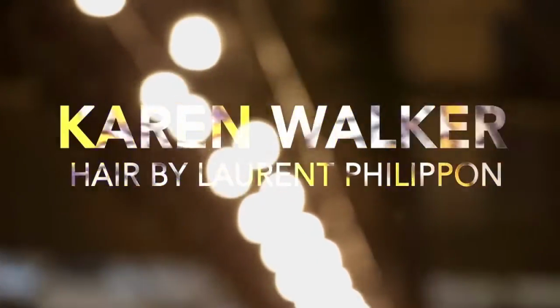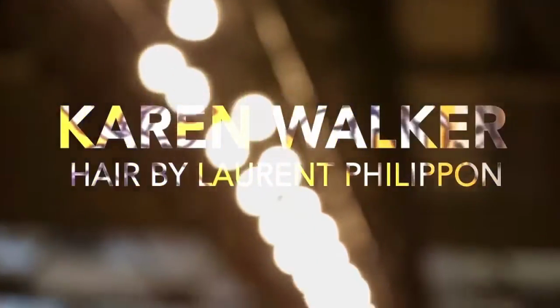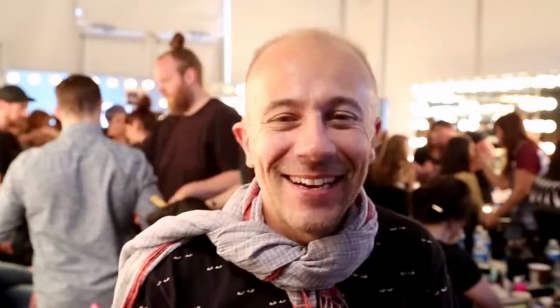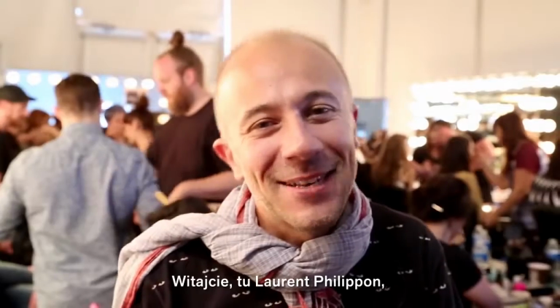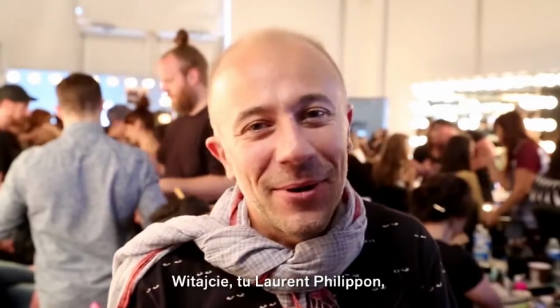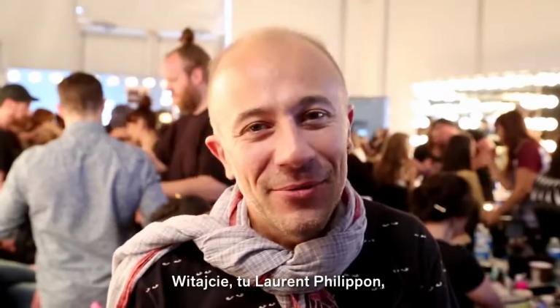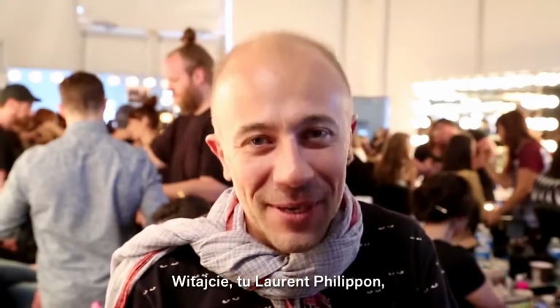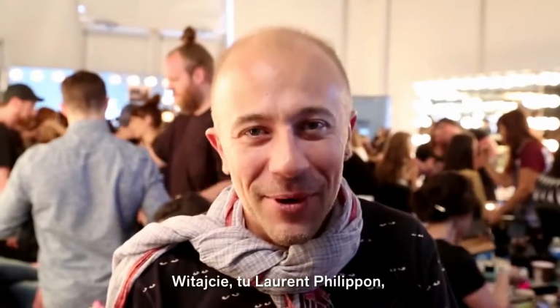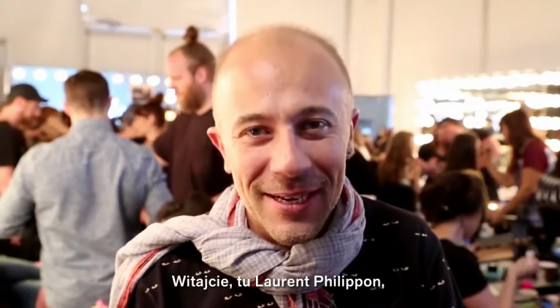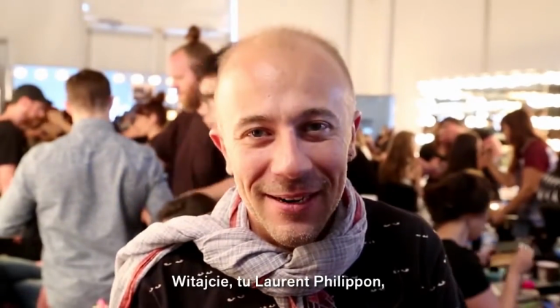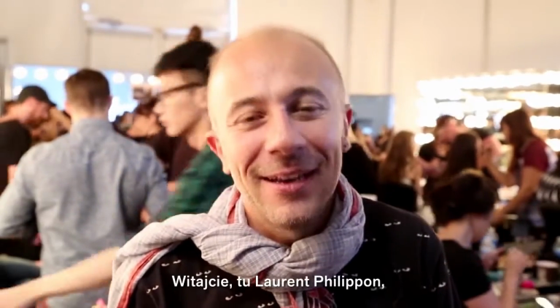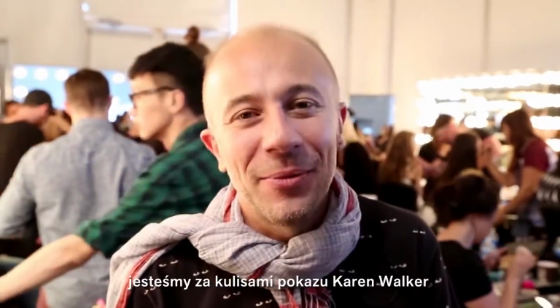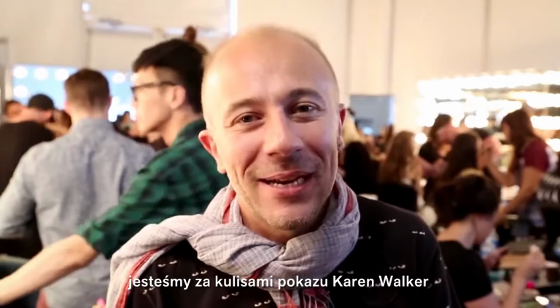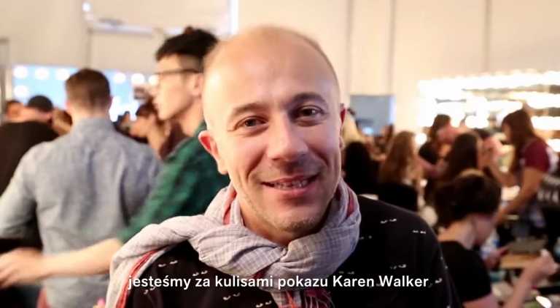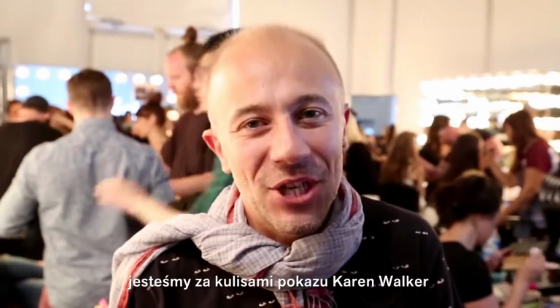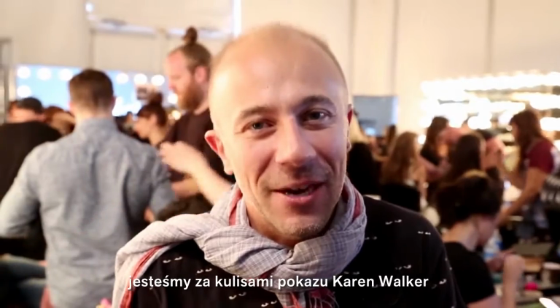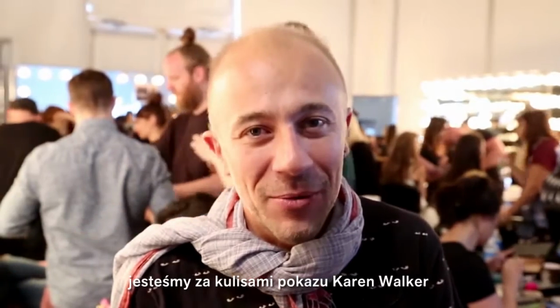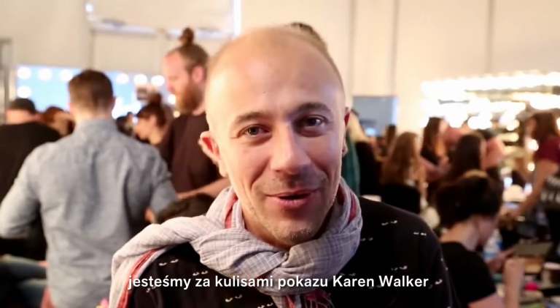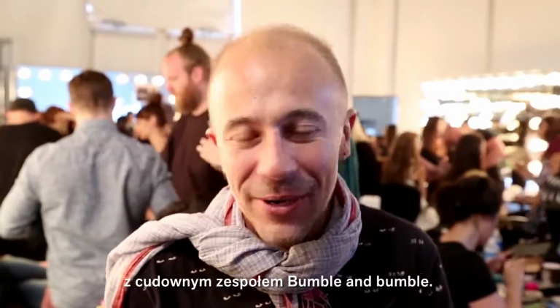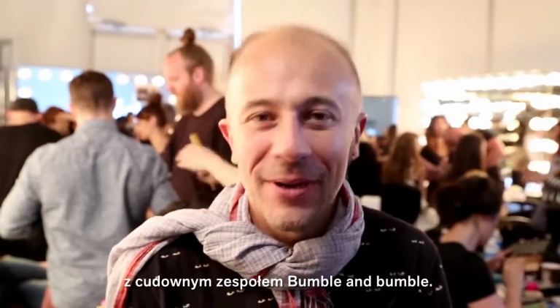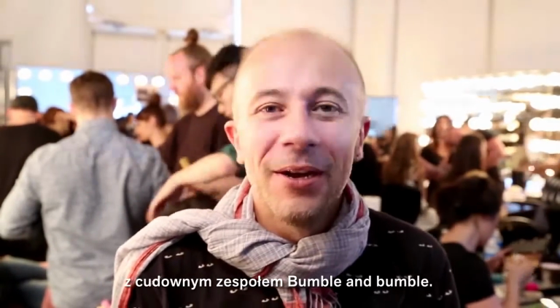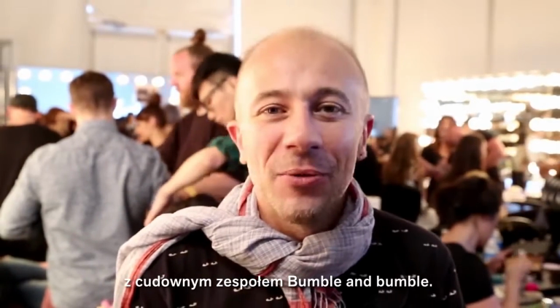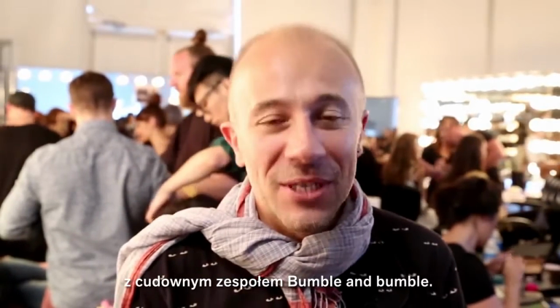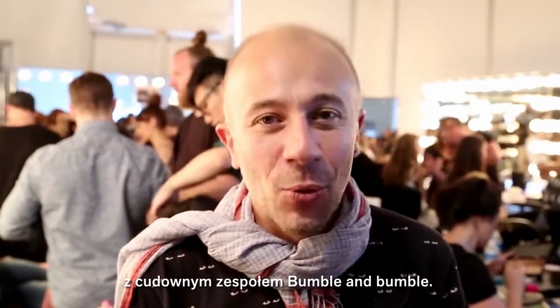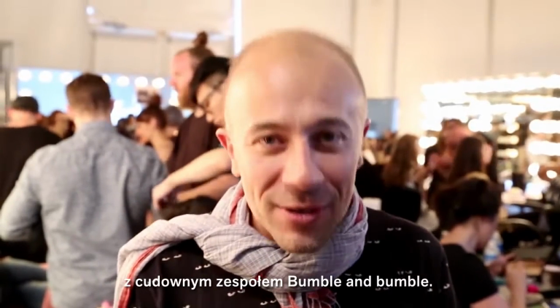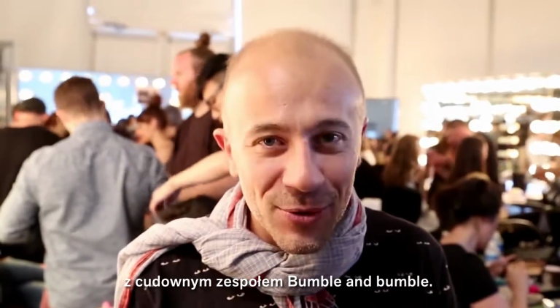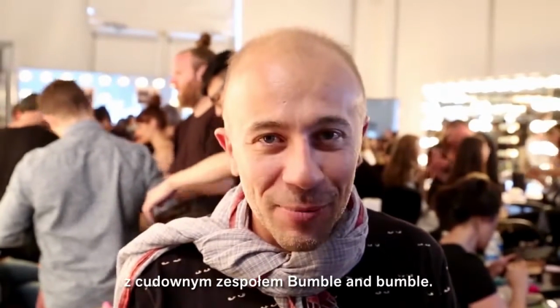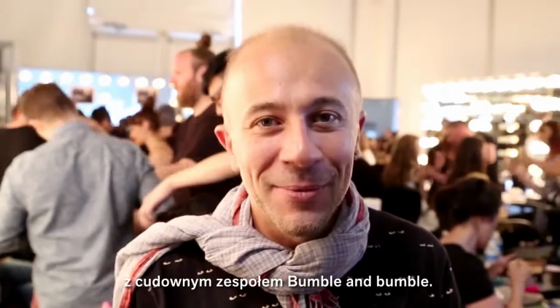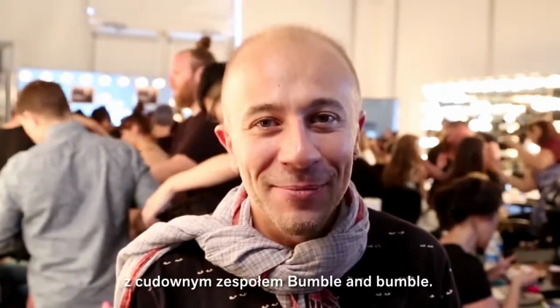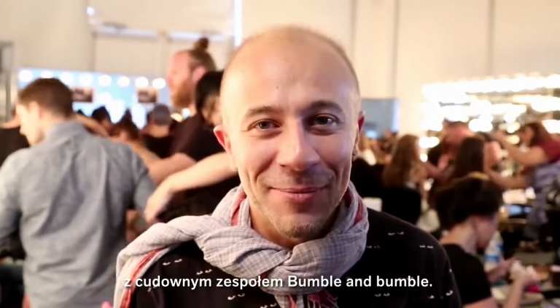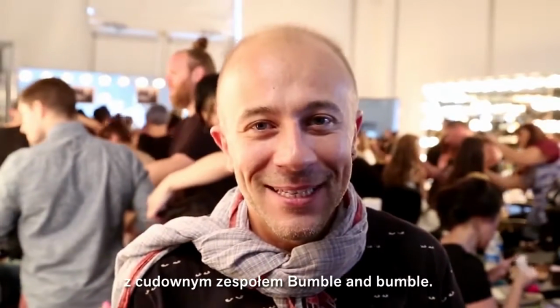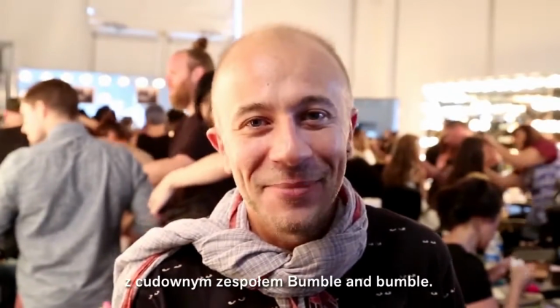Hey, it's Laurent Philippon here in the backstage at Karen Walker with the wonderful Bumble and Bumble team.